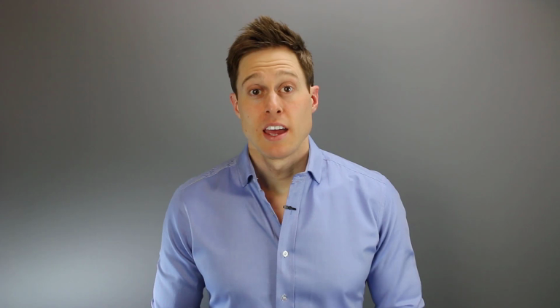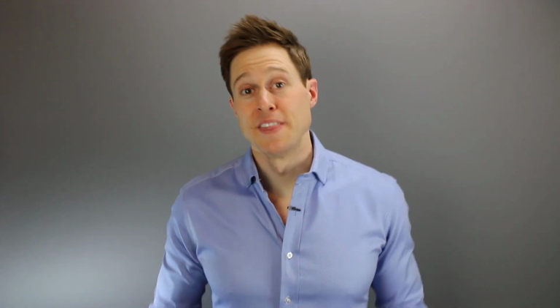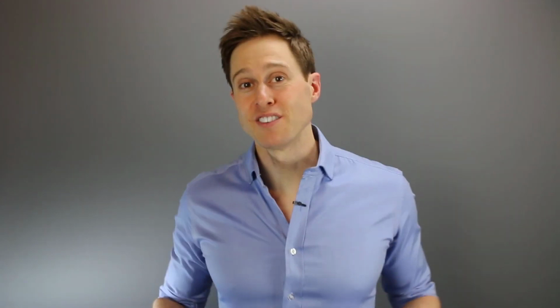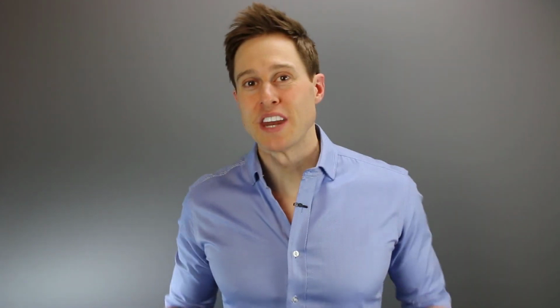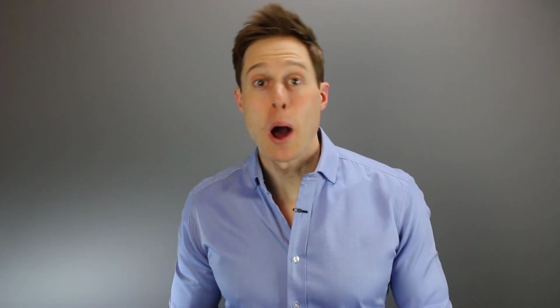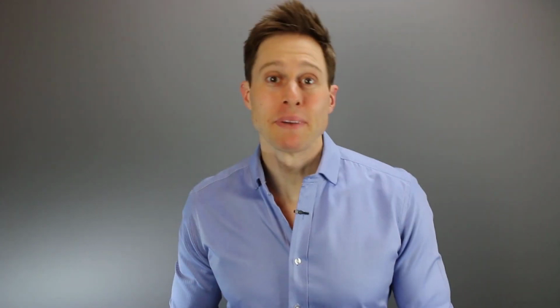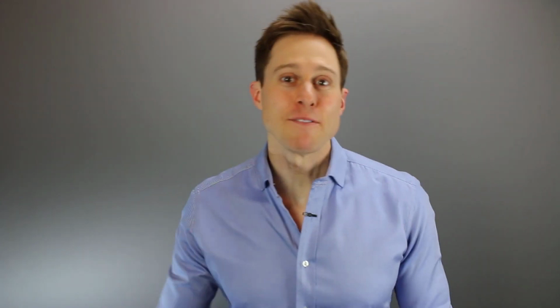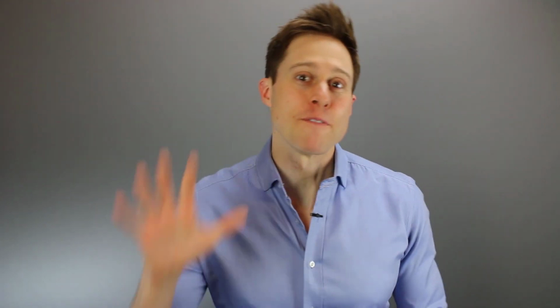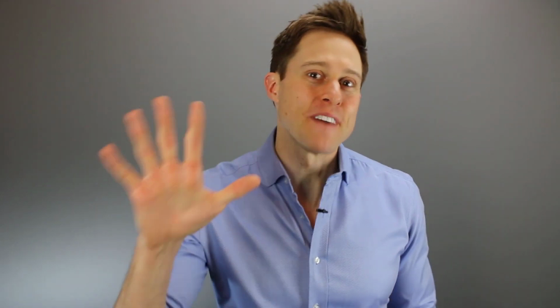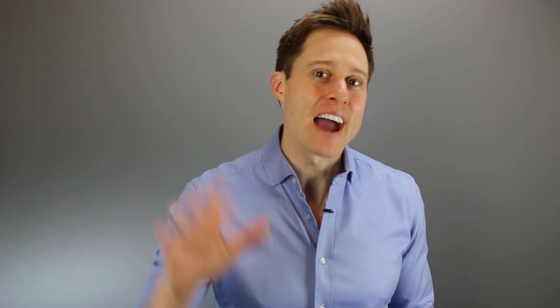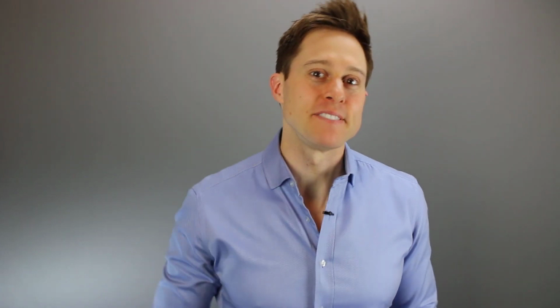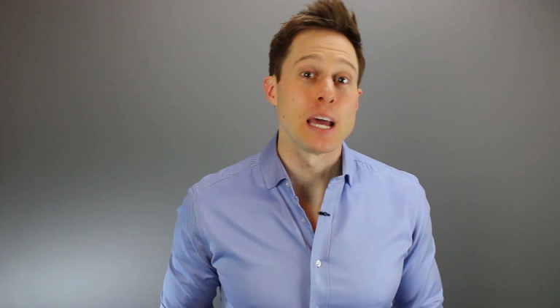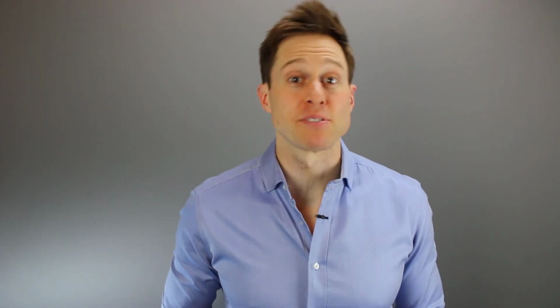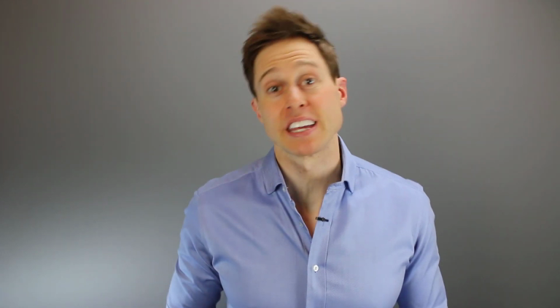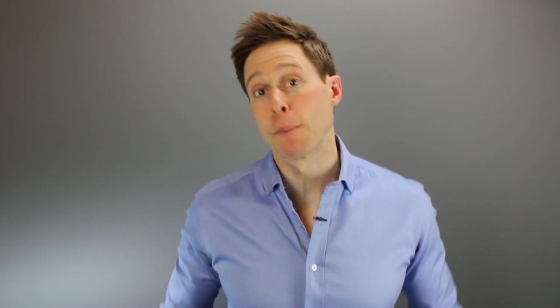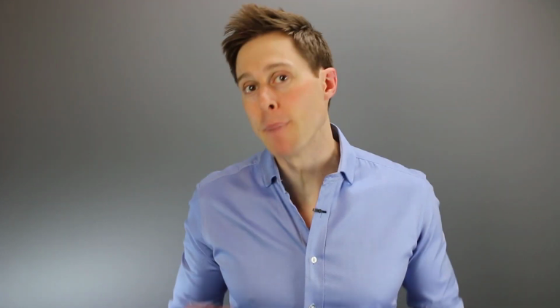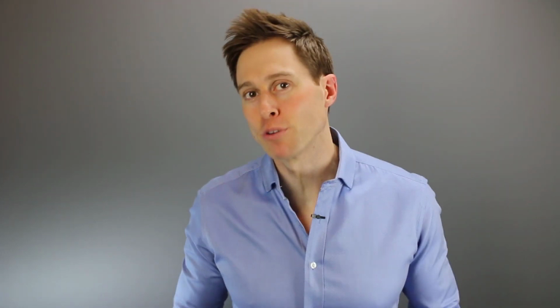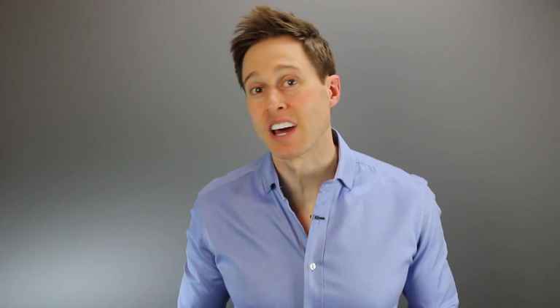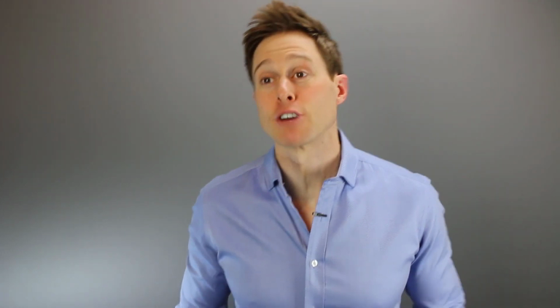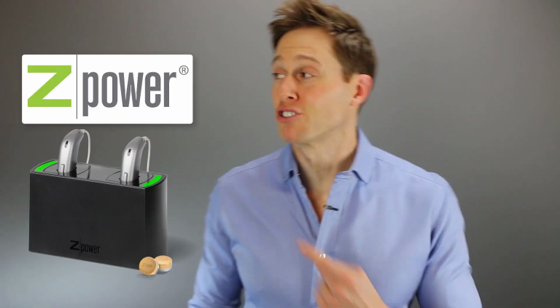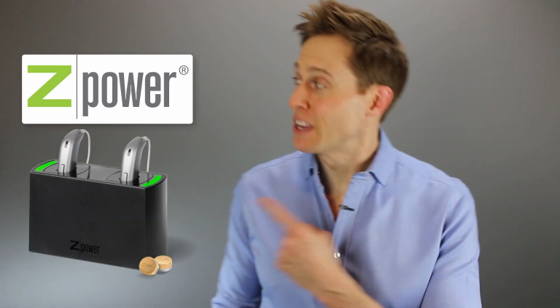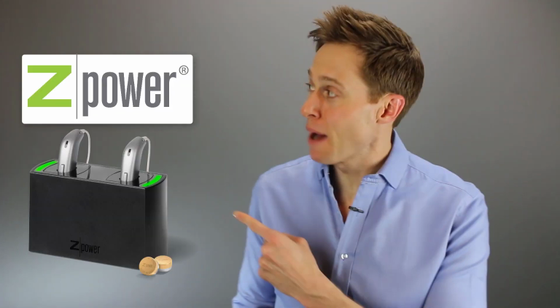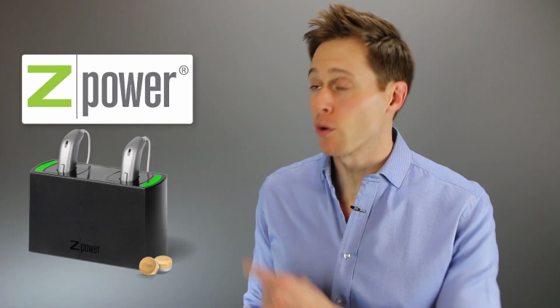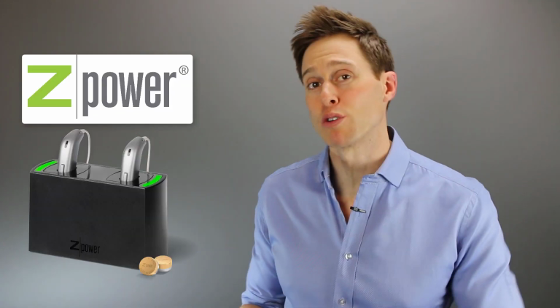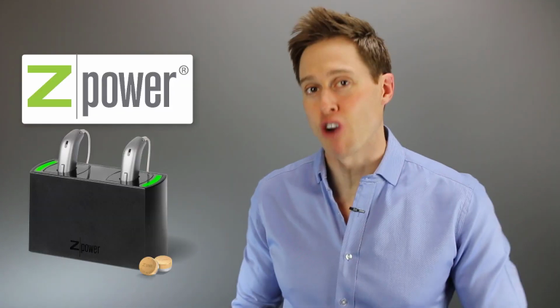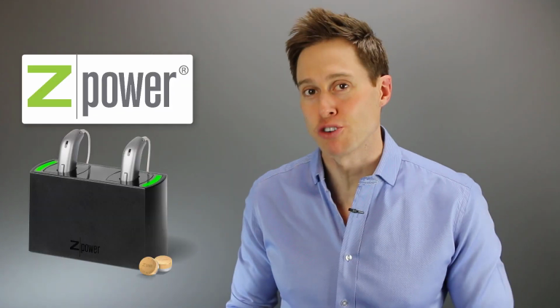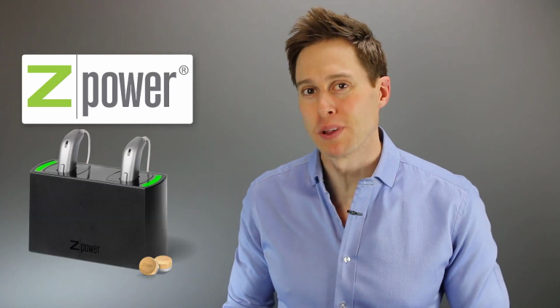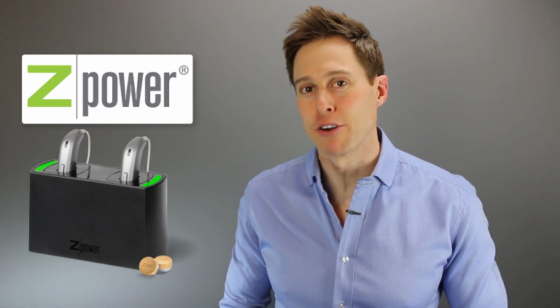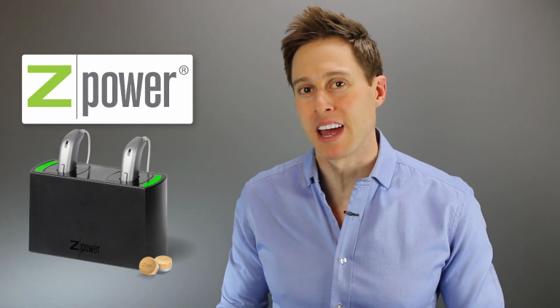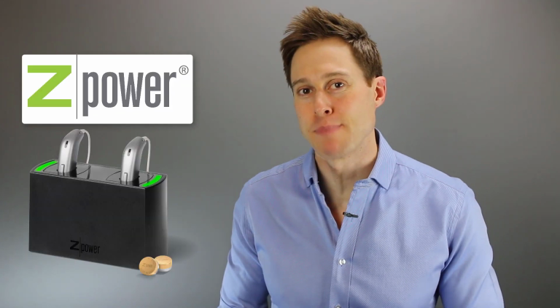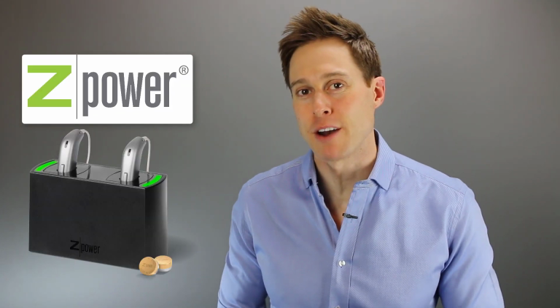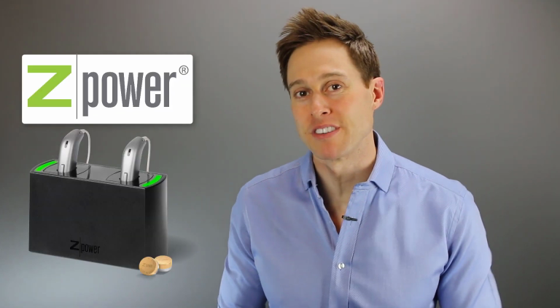In this video, I'm gonna give you five tips to get the most out of your Z-Power rechargeable hearing aid batteries.